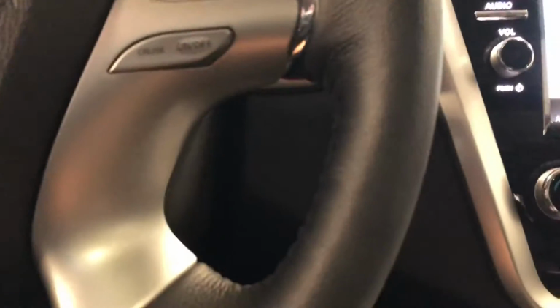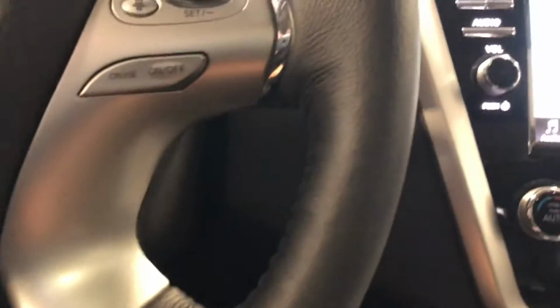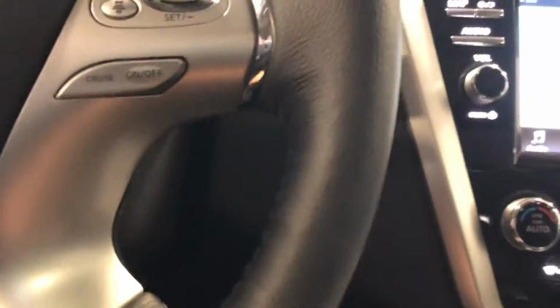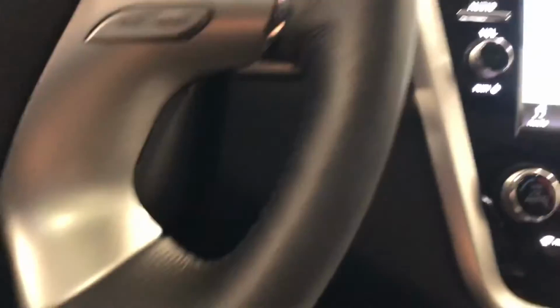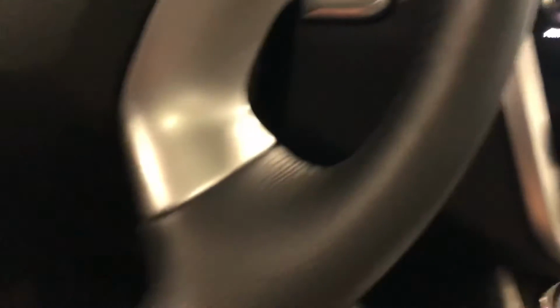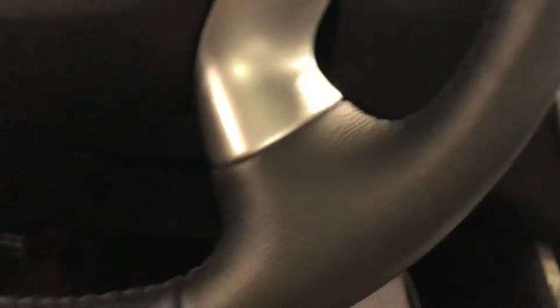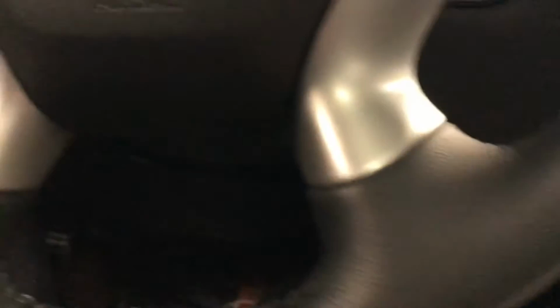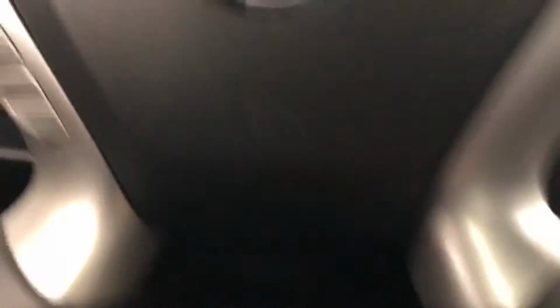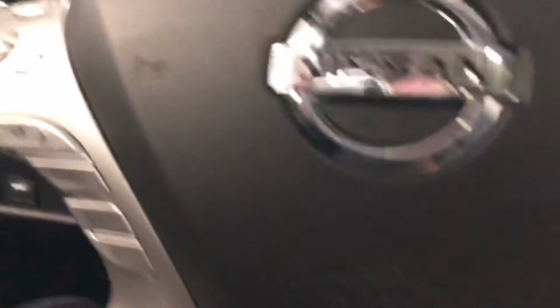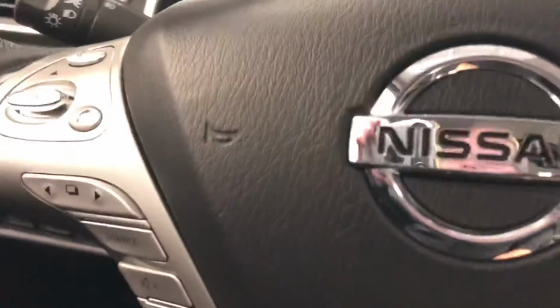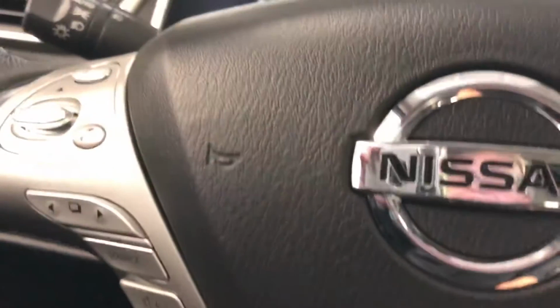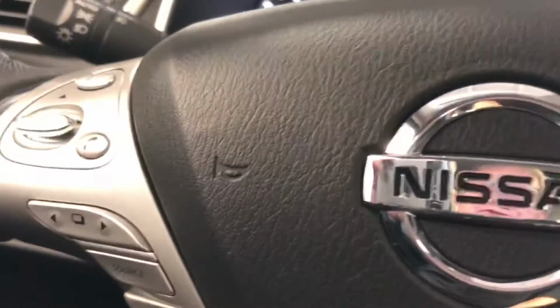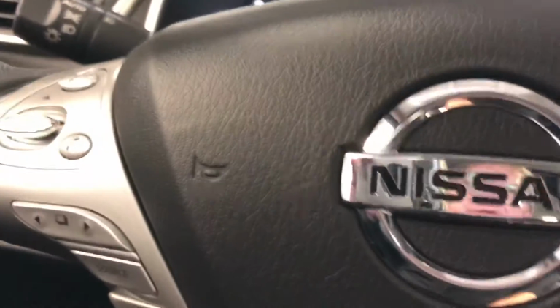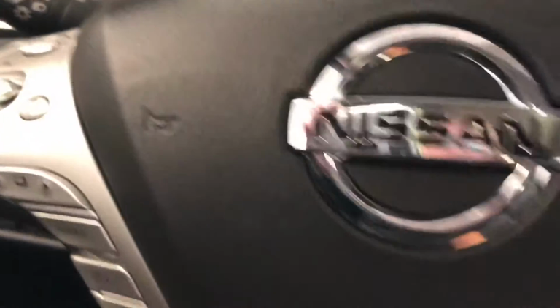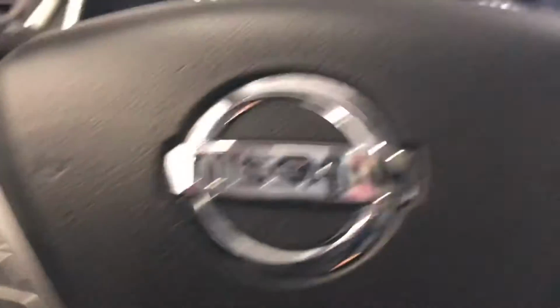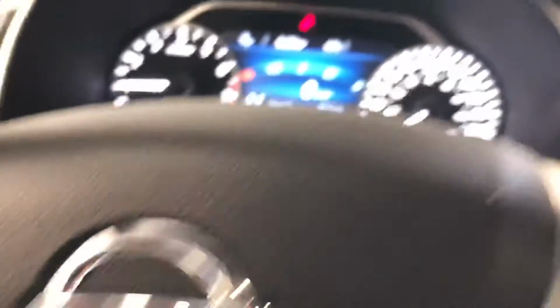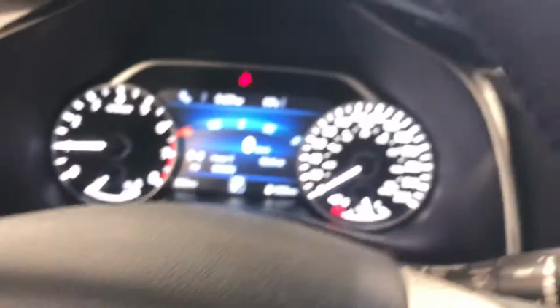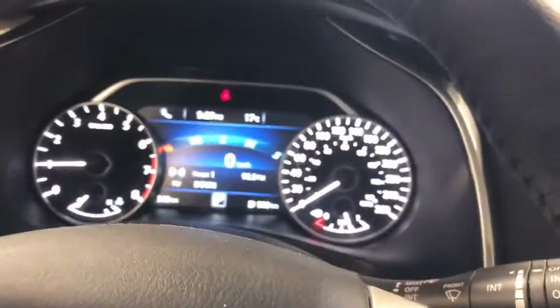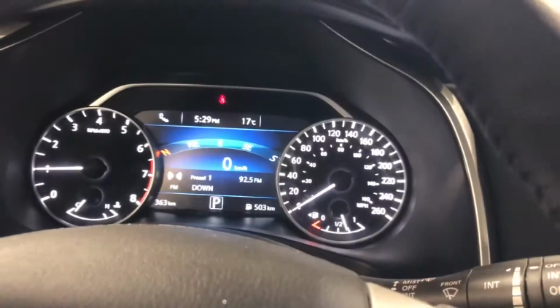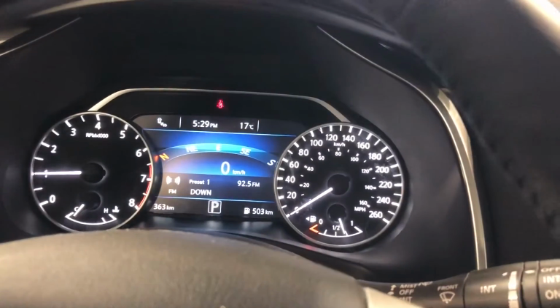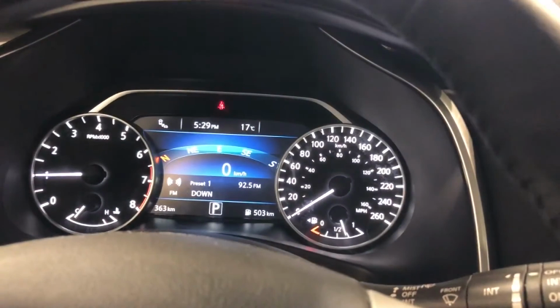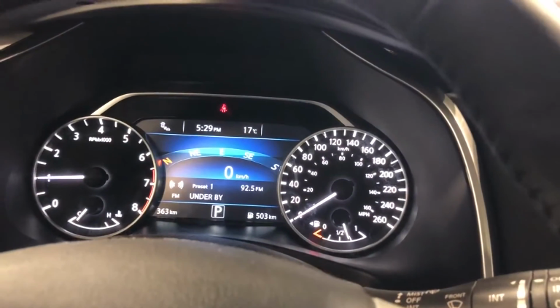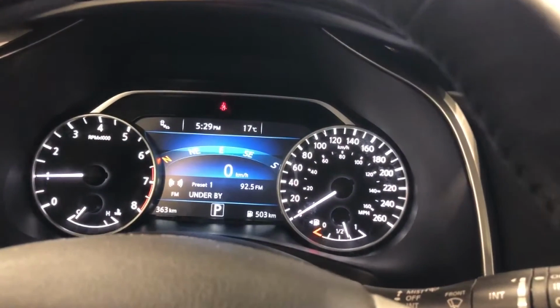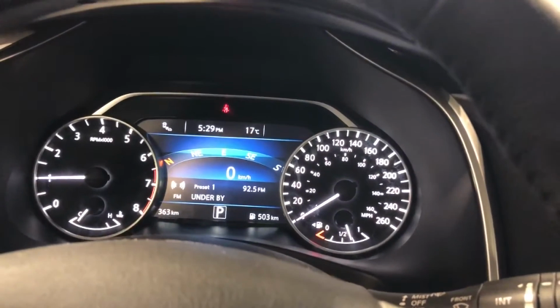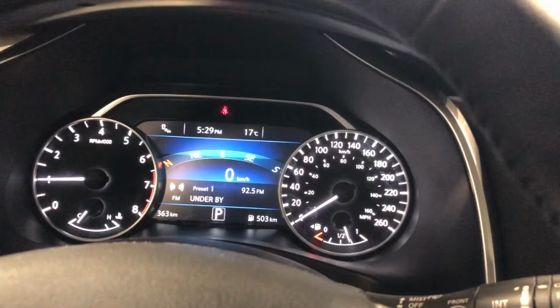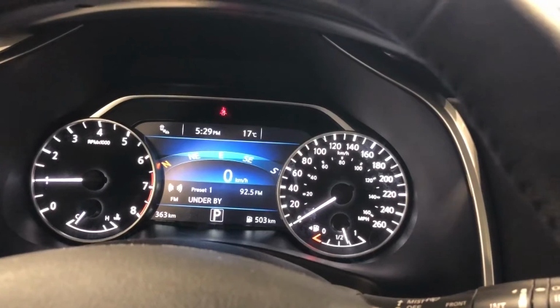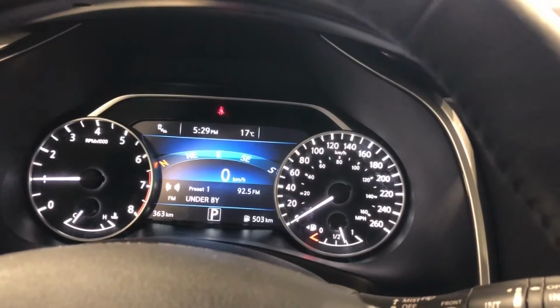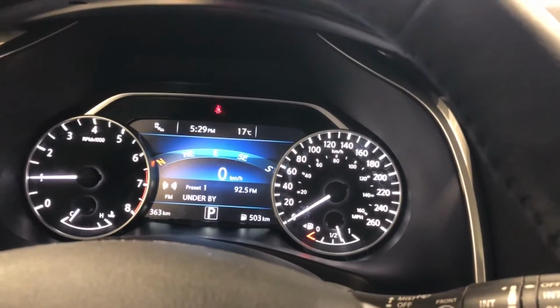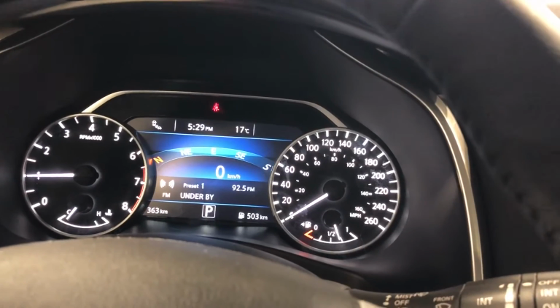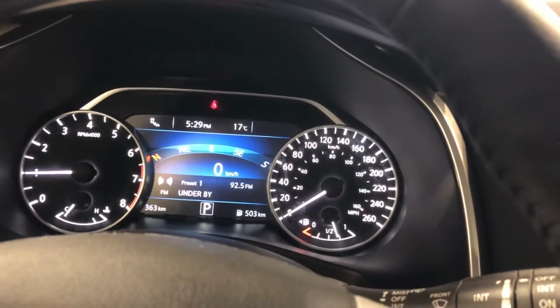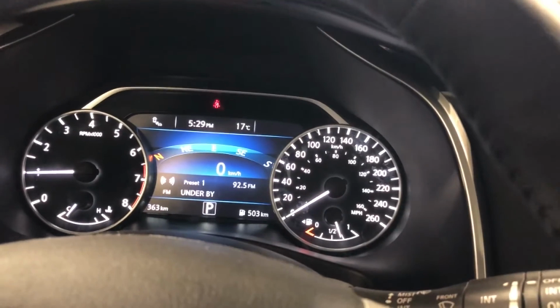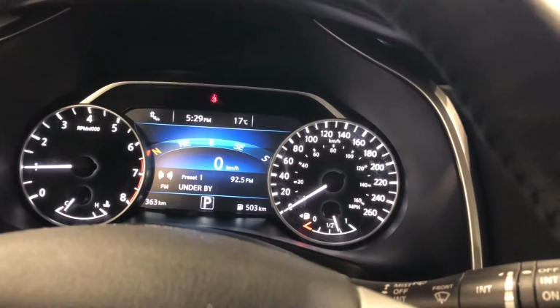Bluetooth, cruise, and radio controls on the steering wheel. There's an information center between the tach and the speedometer.